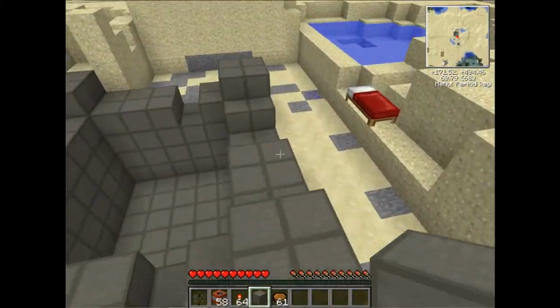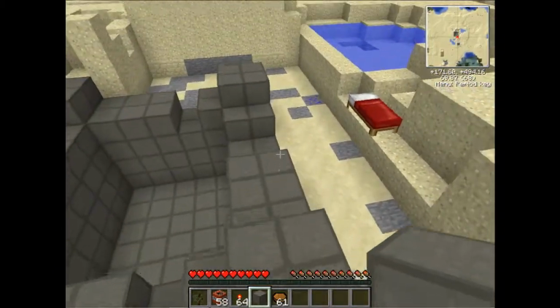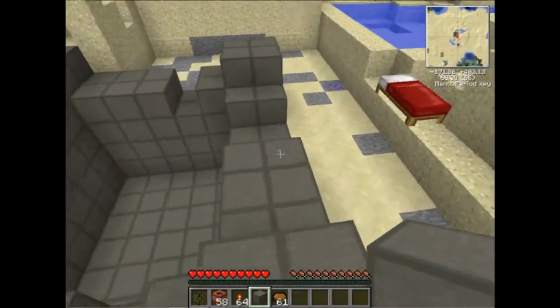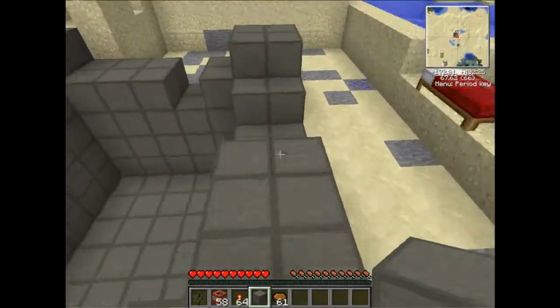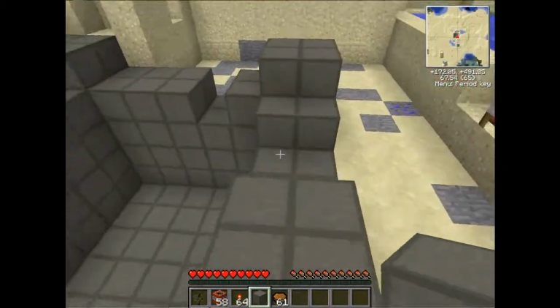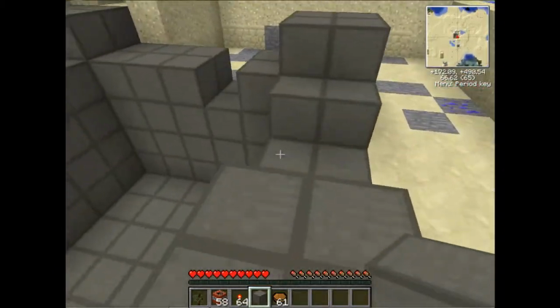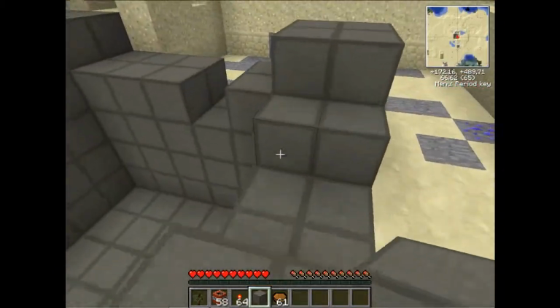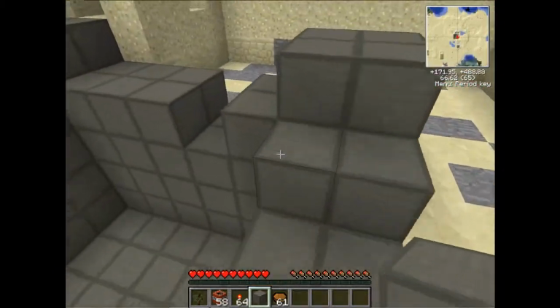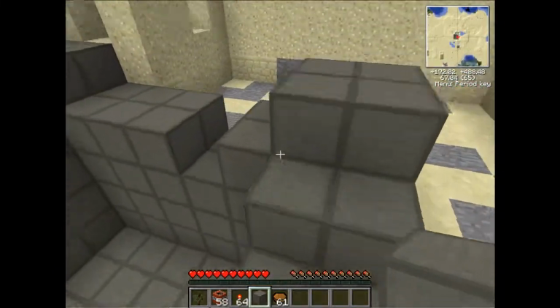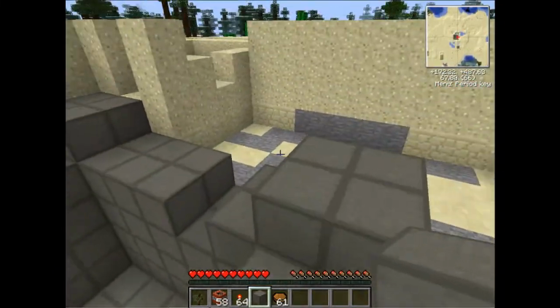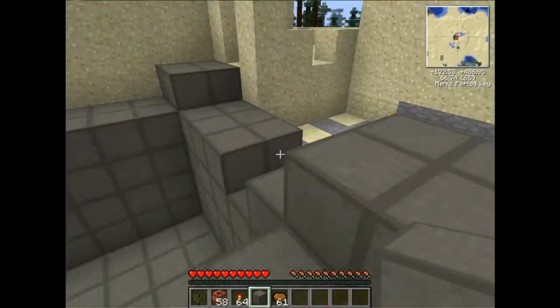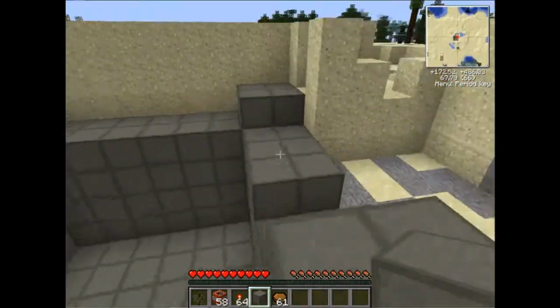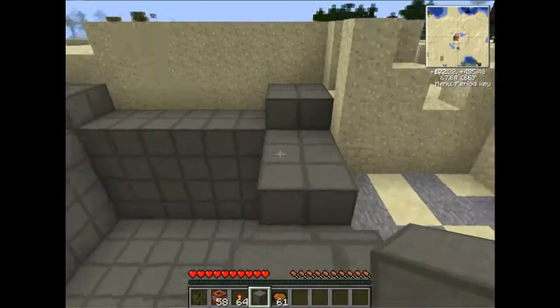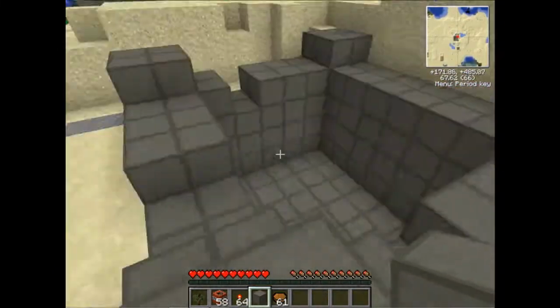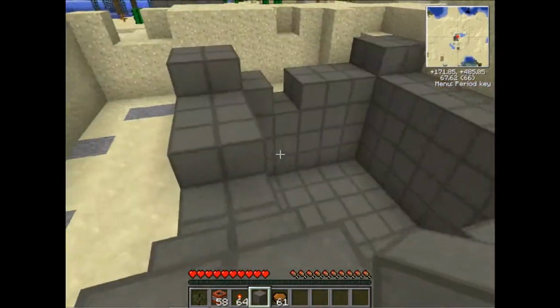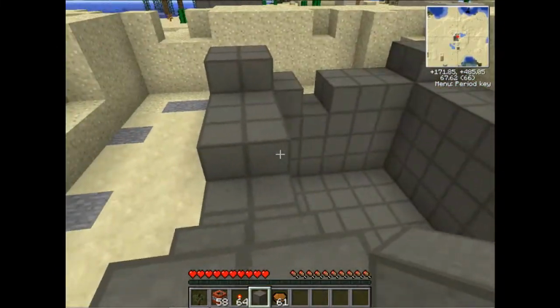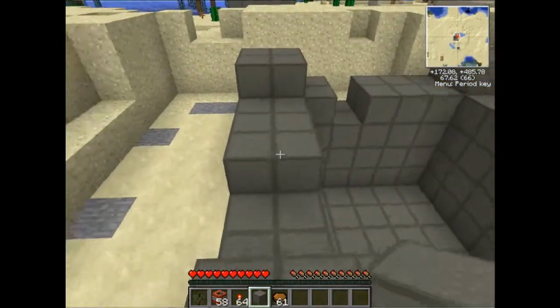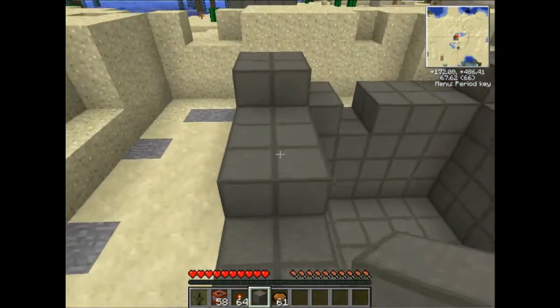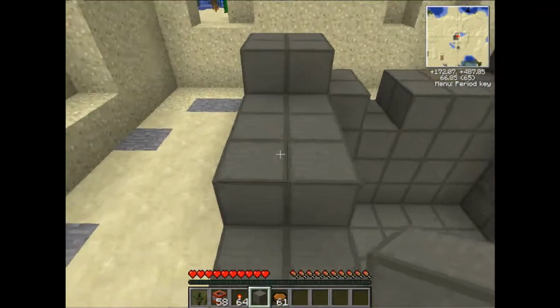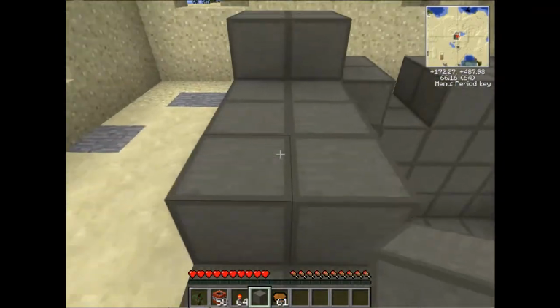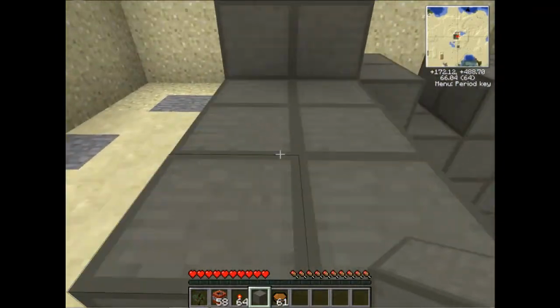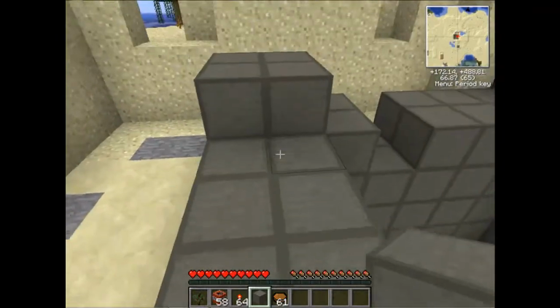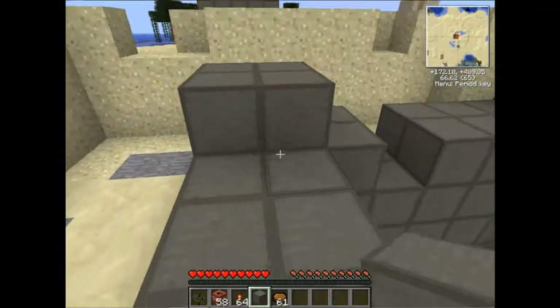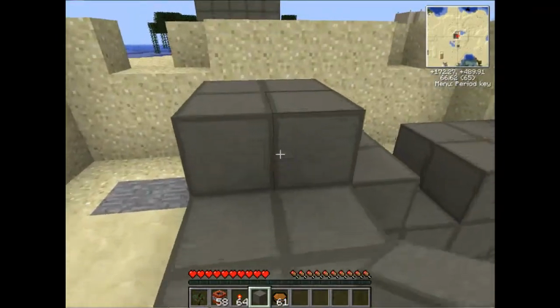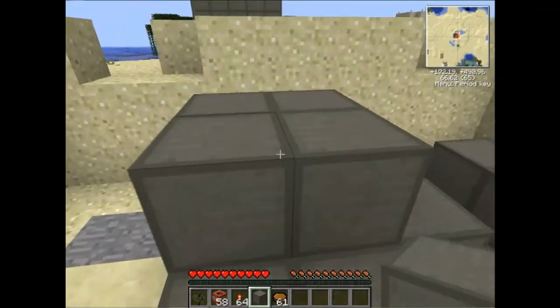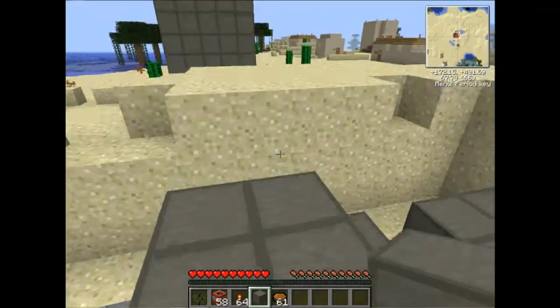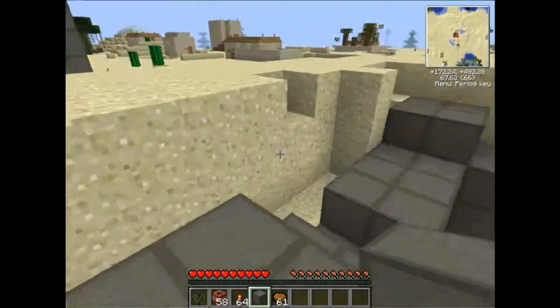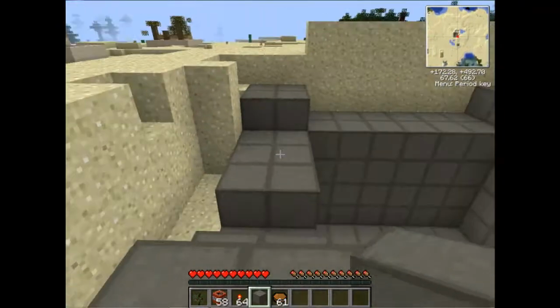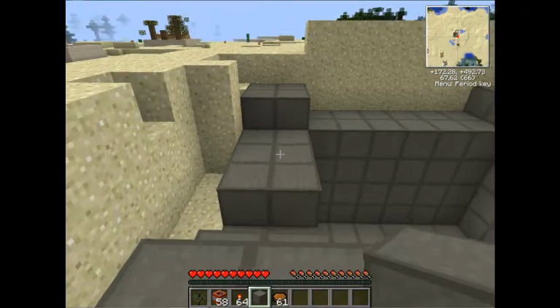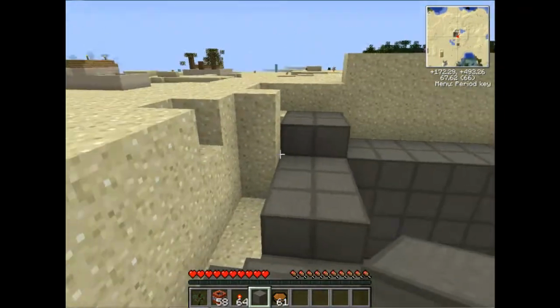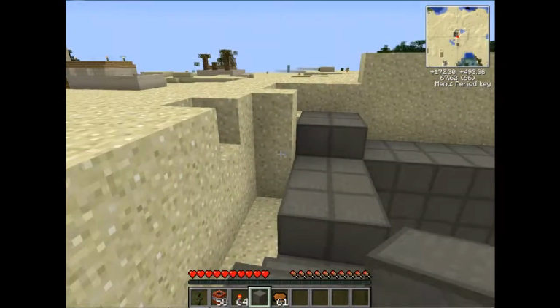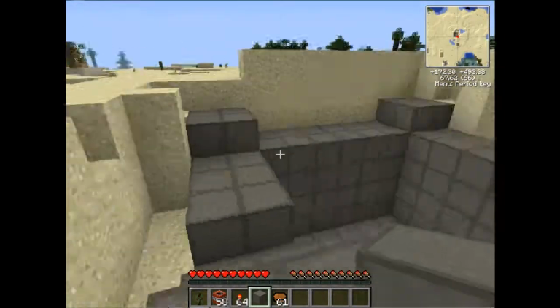This is the nuclear reactor right here — well, this is the casing that we are going to put the nuclear reactor in.